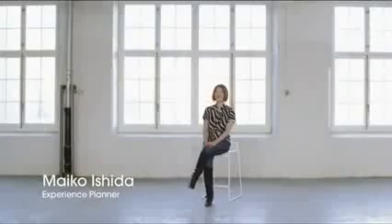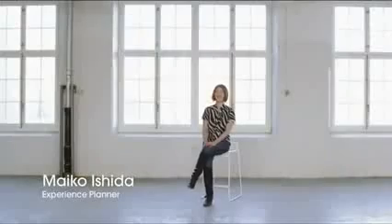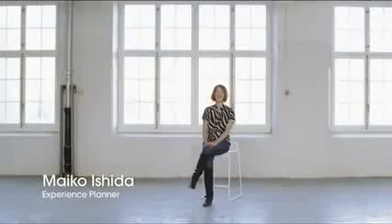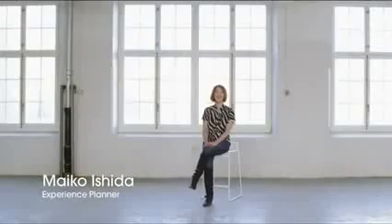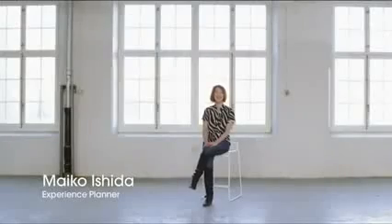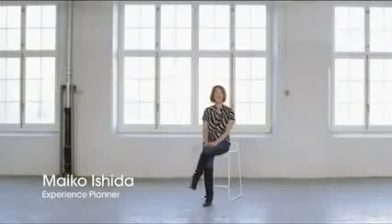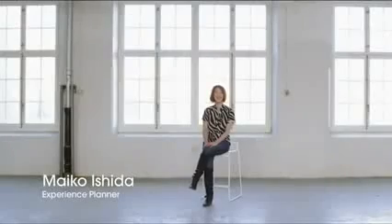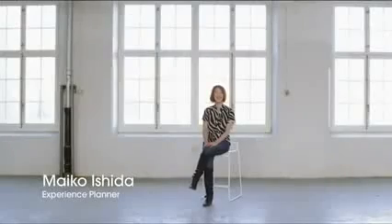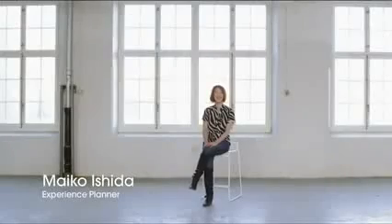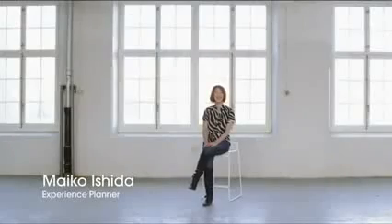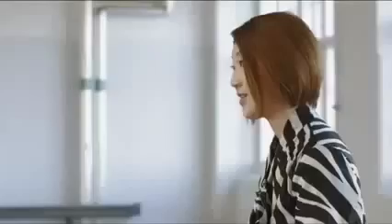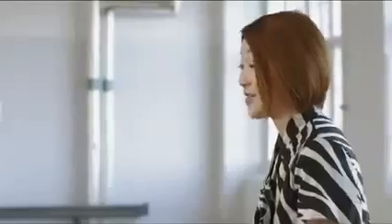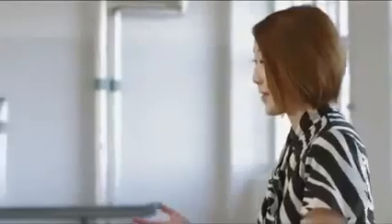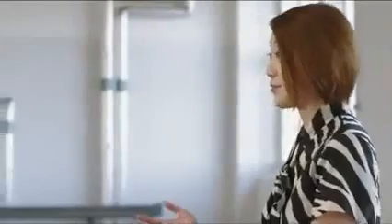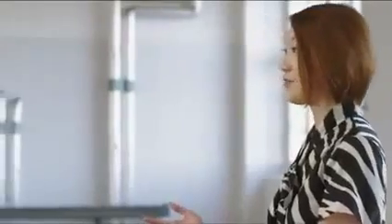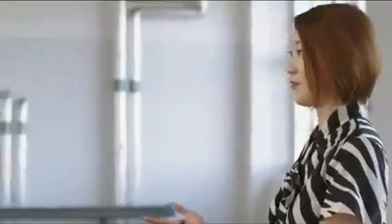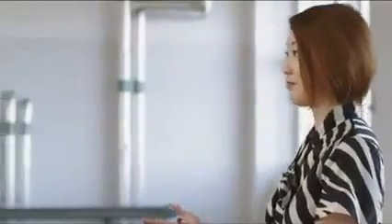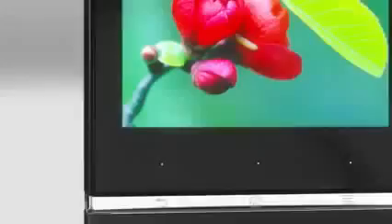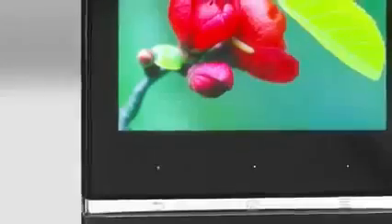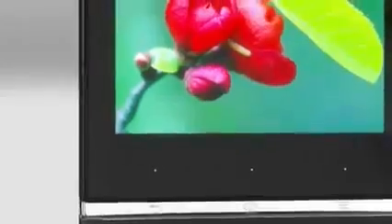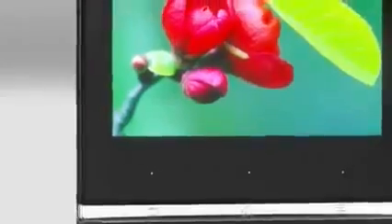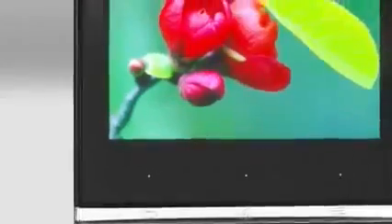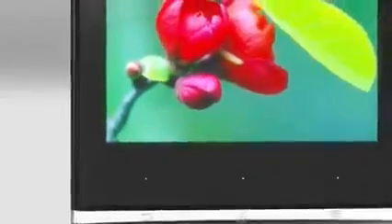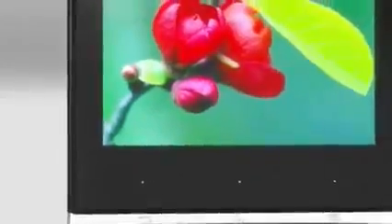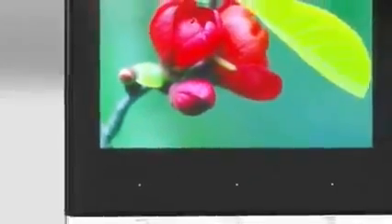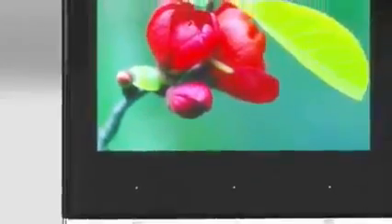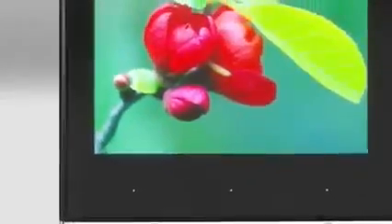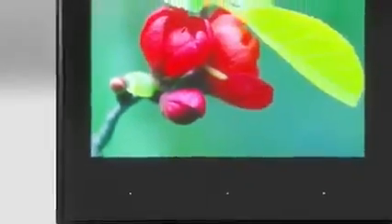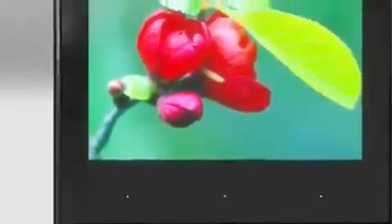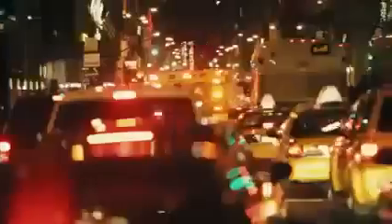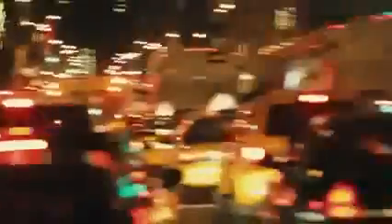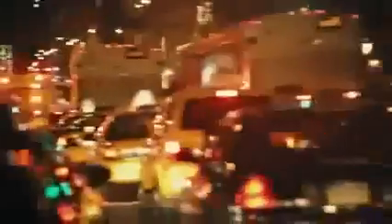Xperia U has a dual core. It's a fast smartphone. The display has really super crisp quality.